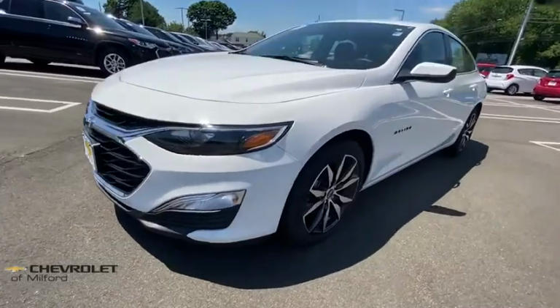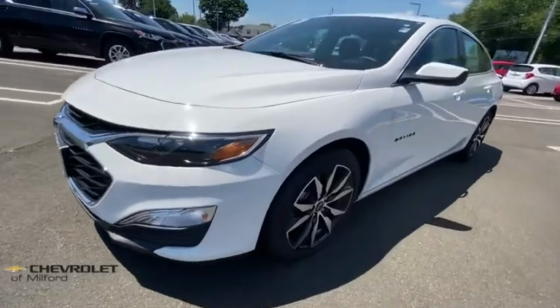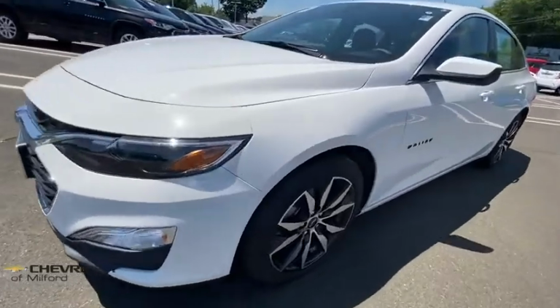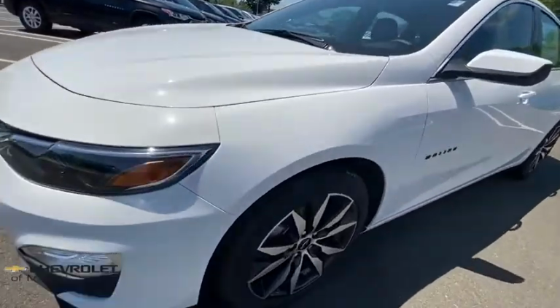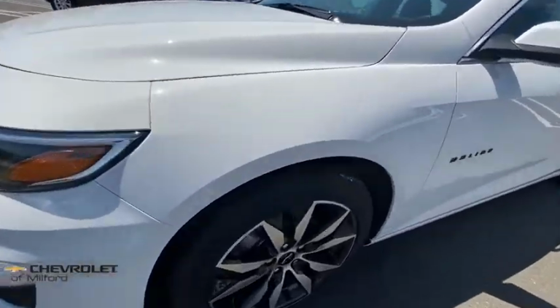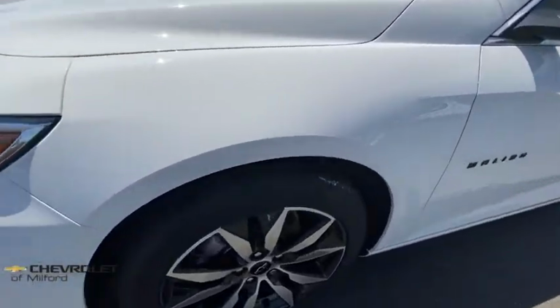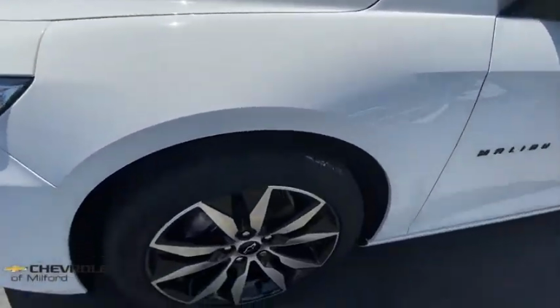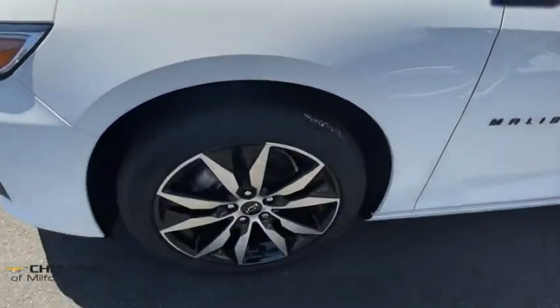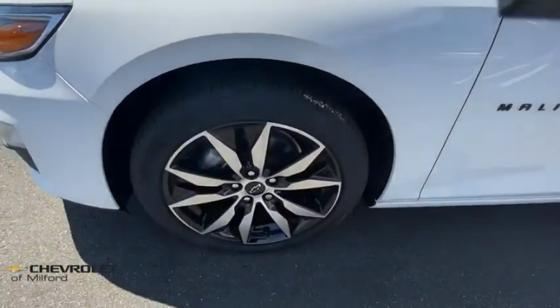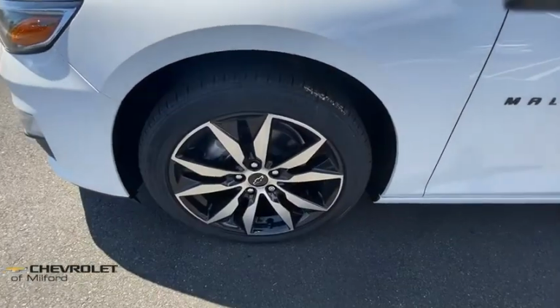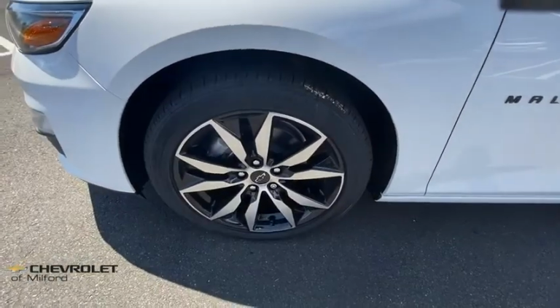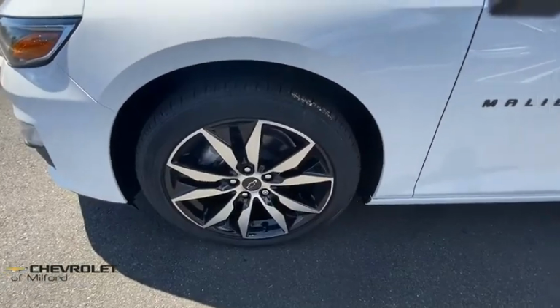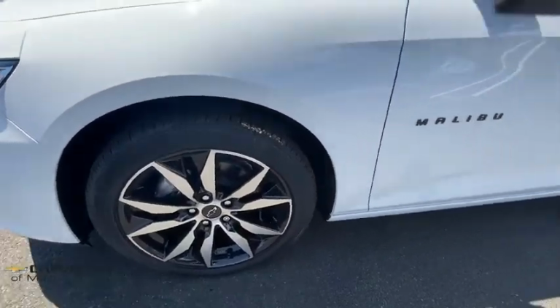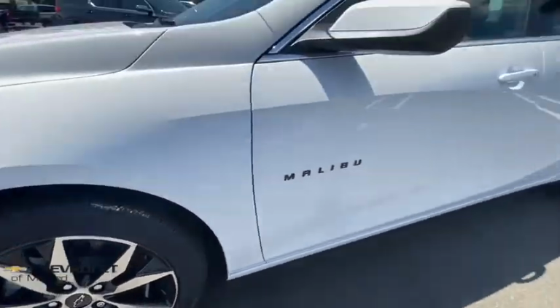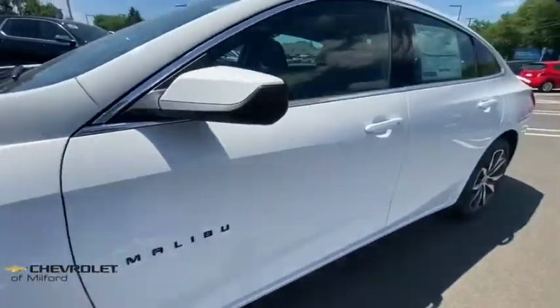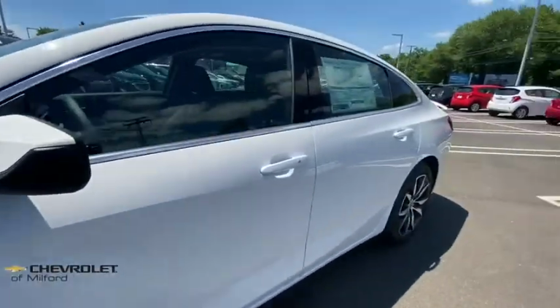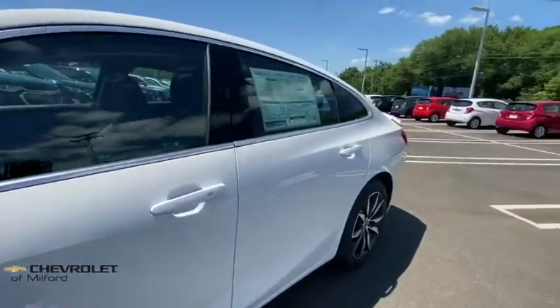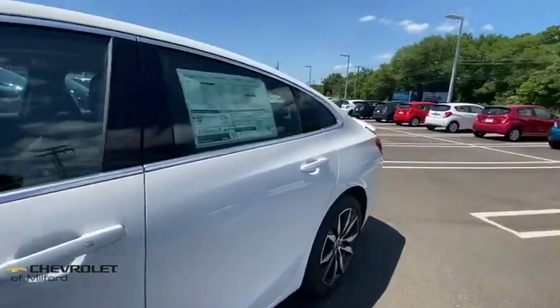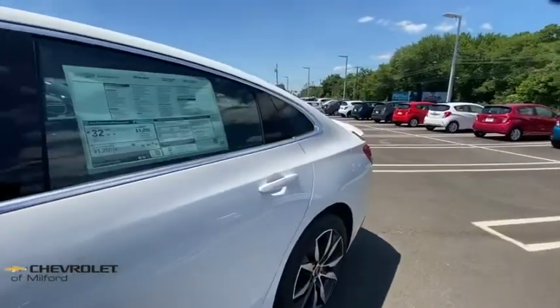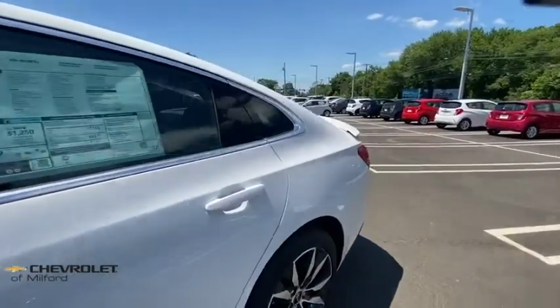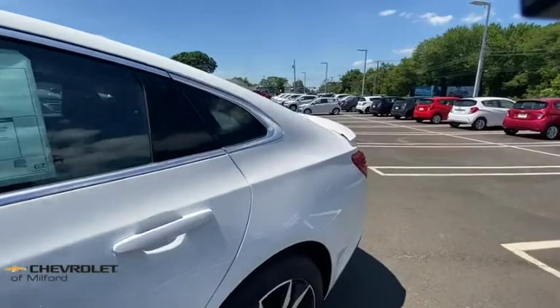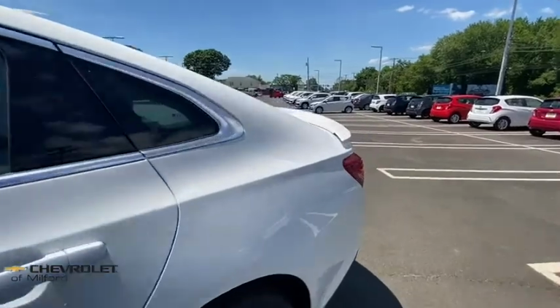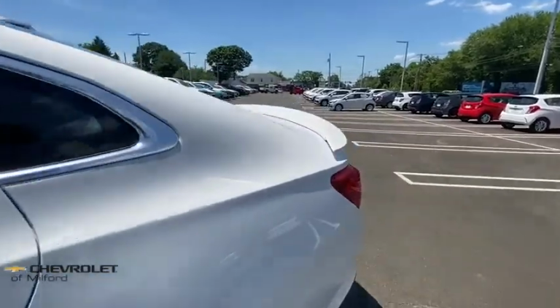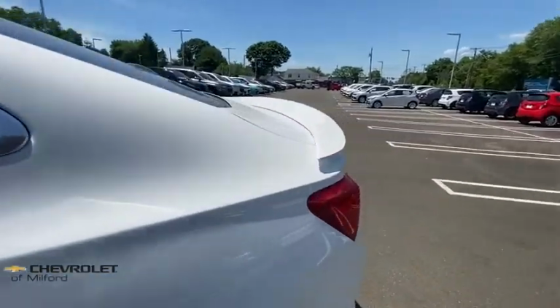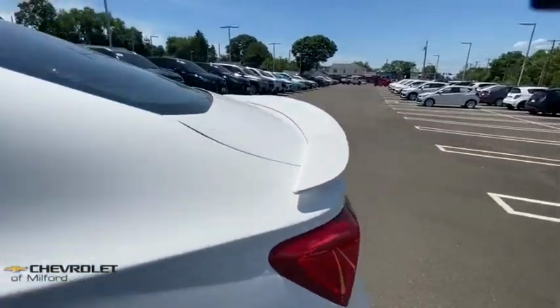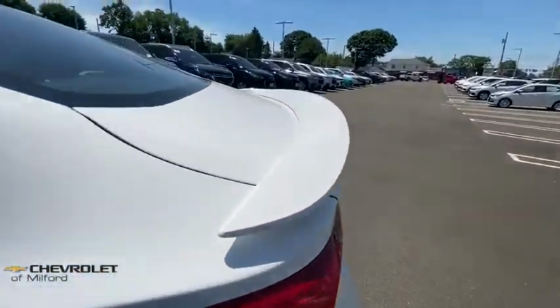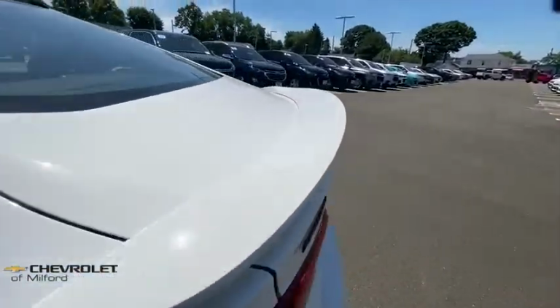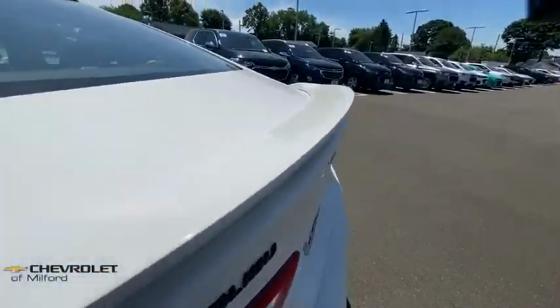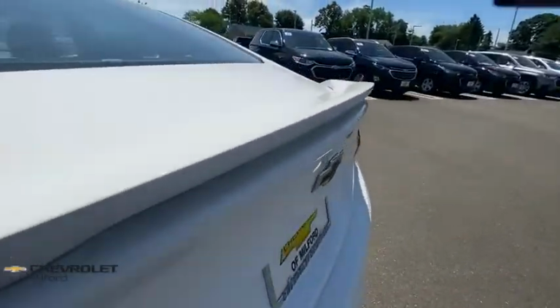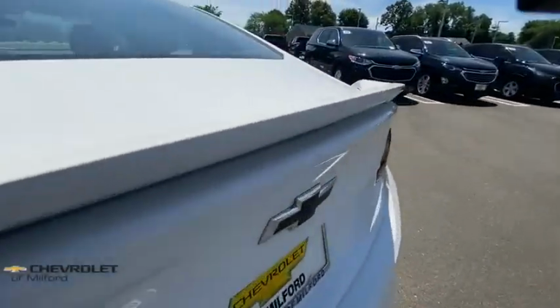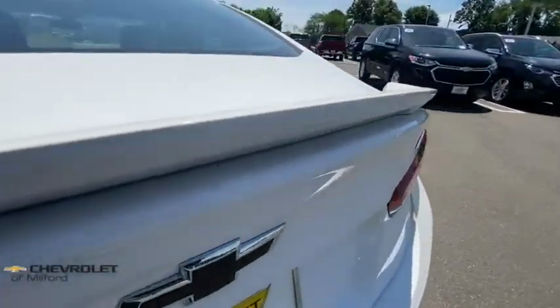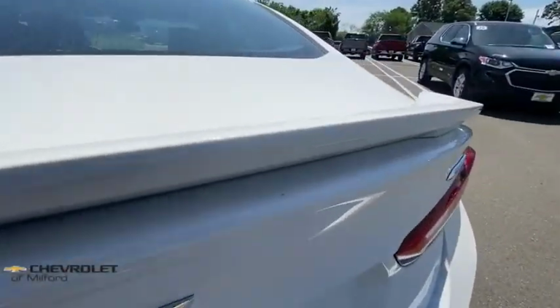Power windows, tachometer, brake assist, overhead console, panic alarm, remote keyless entry, front reading lamps.